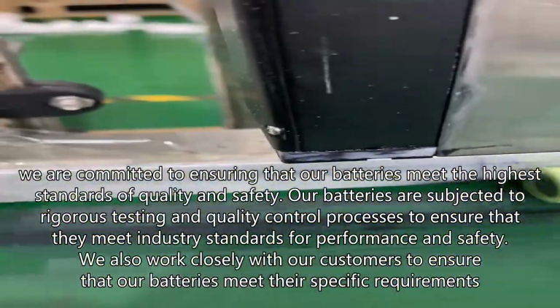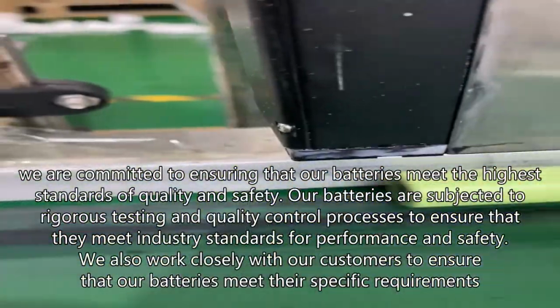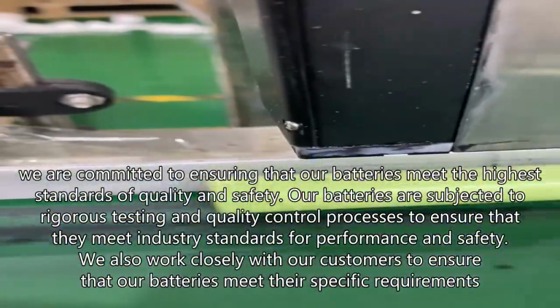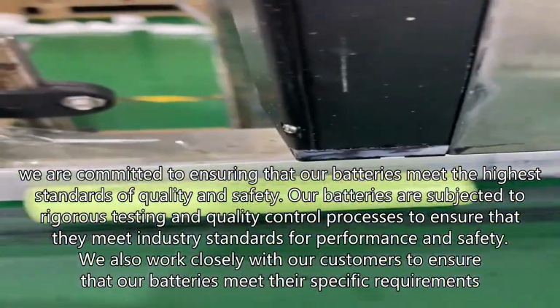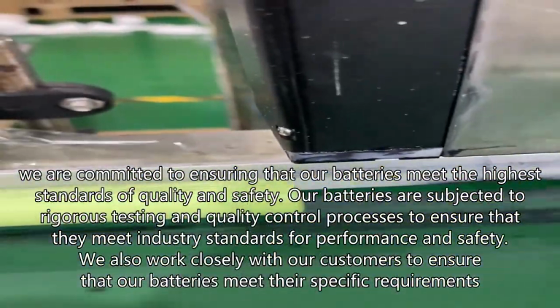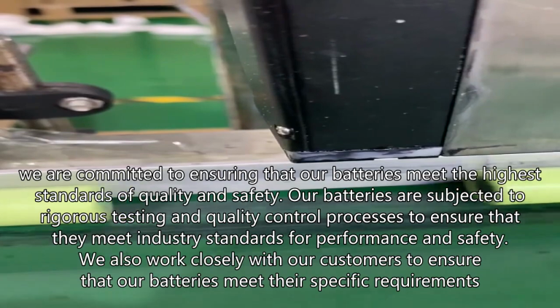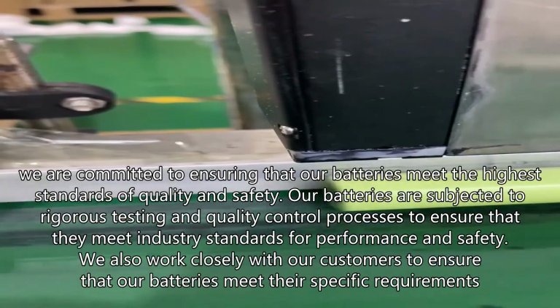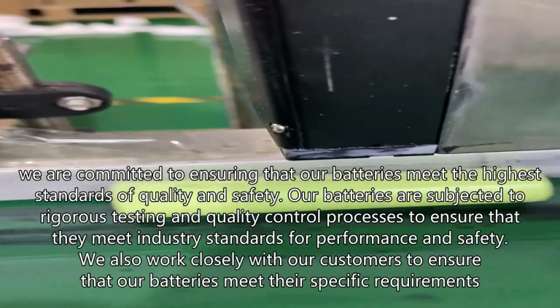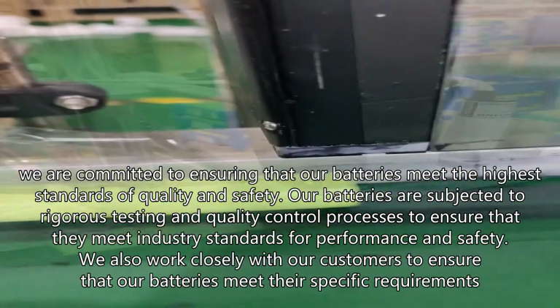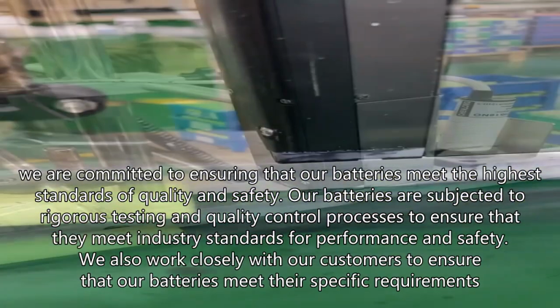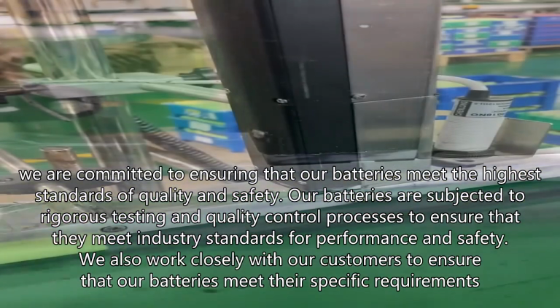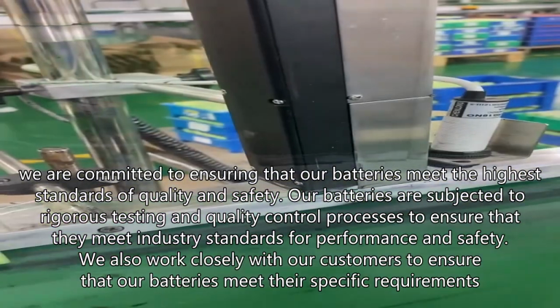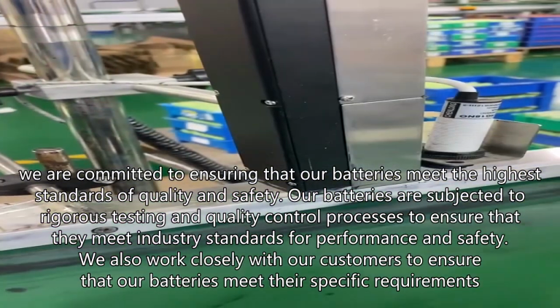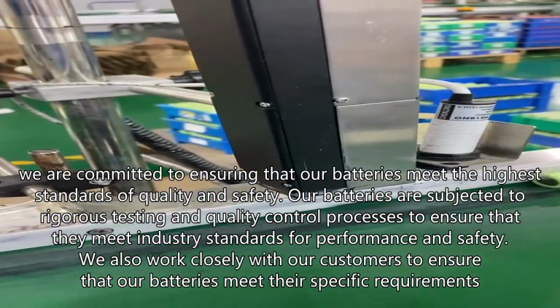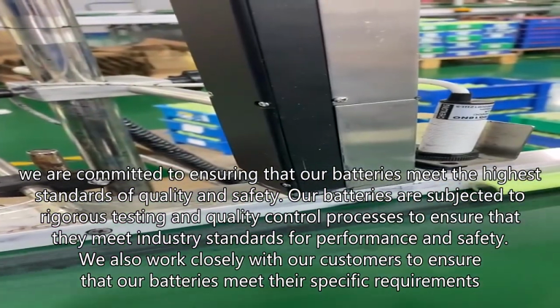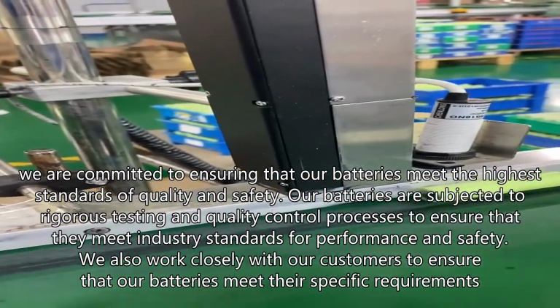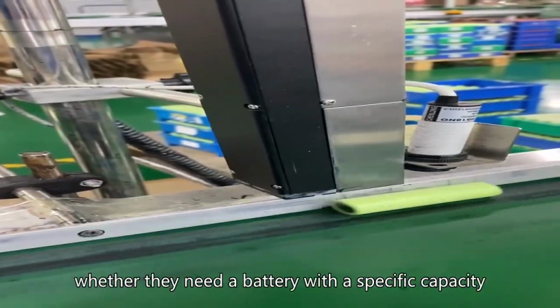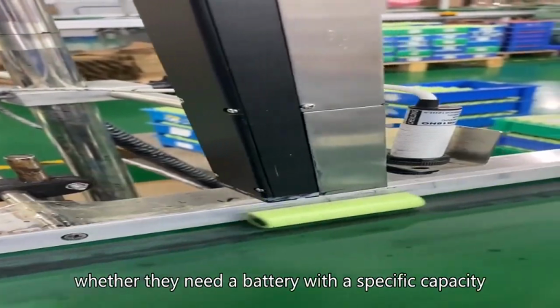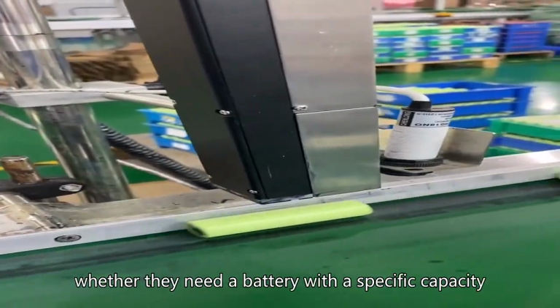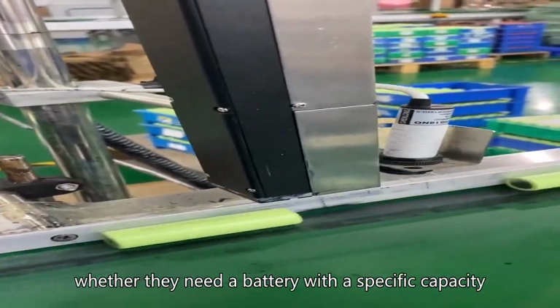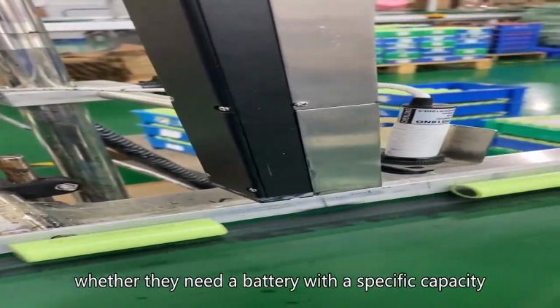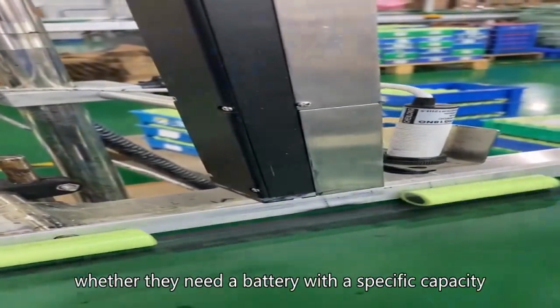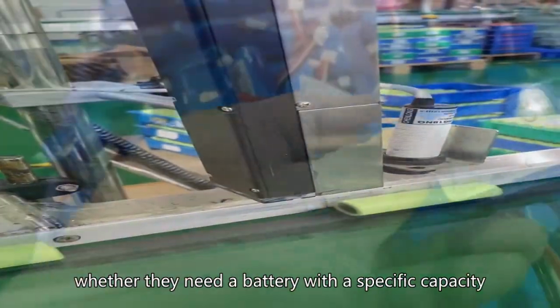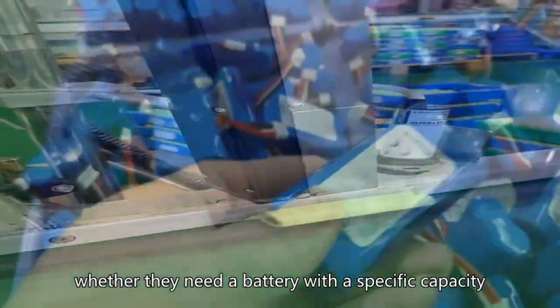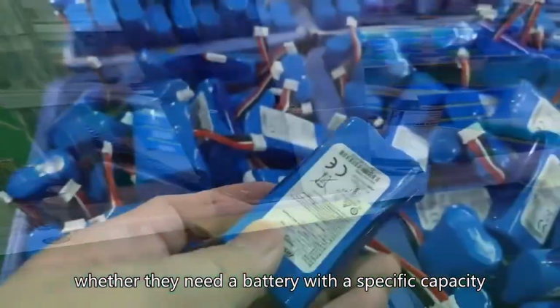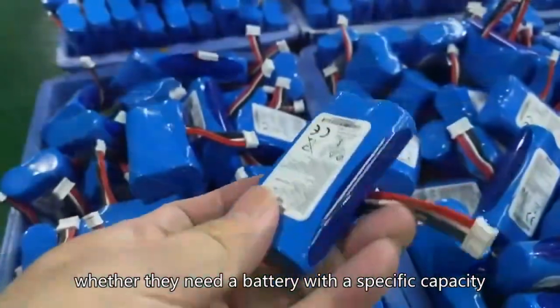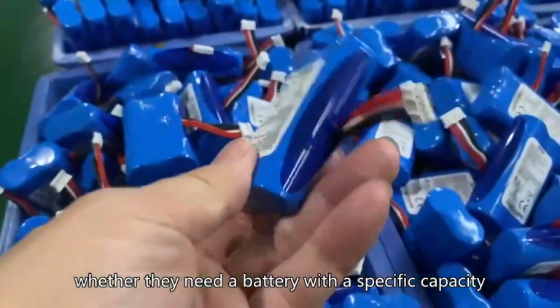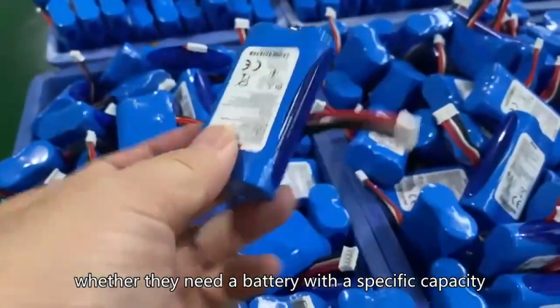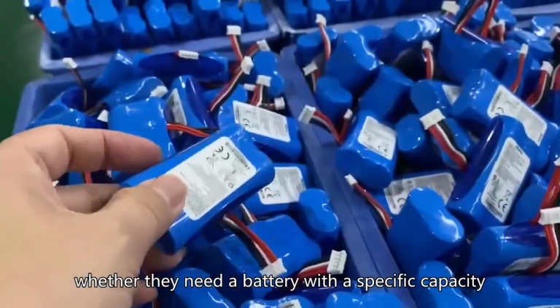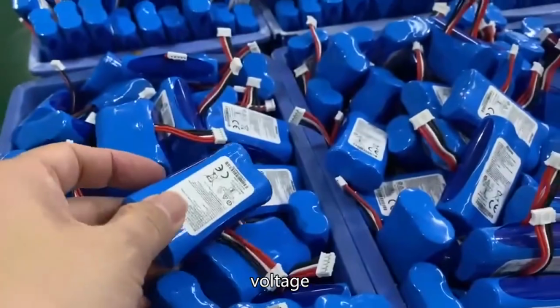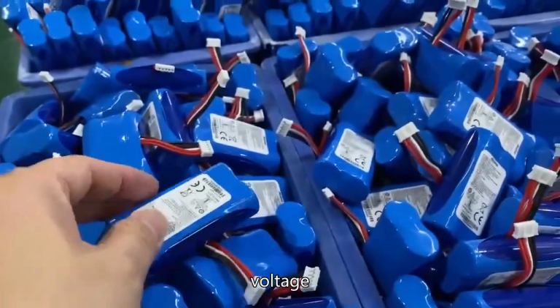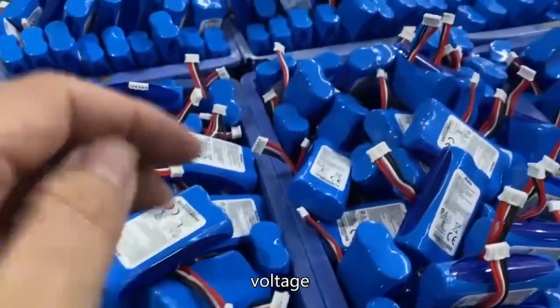We also work closely with our customers to ensure that whether they need a battery with a specific capacity or voltage, their needs are met.